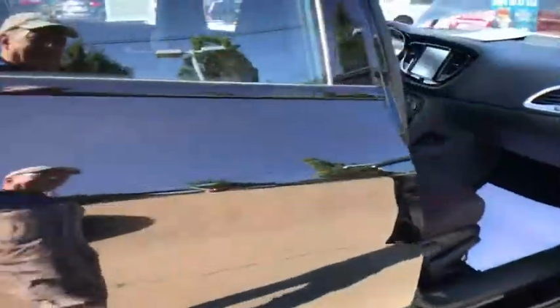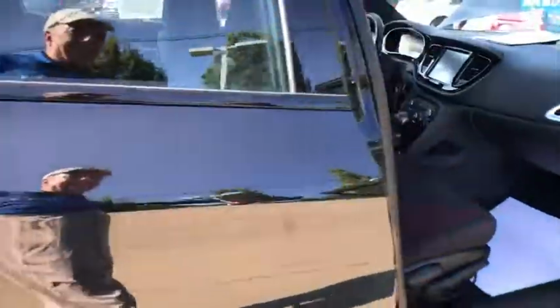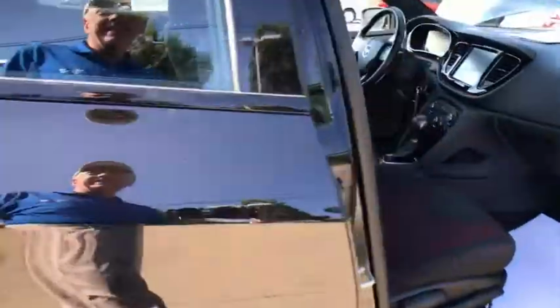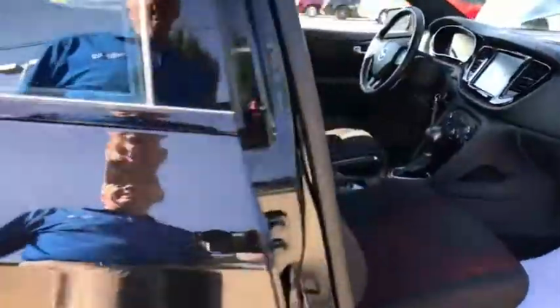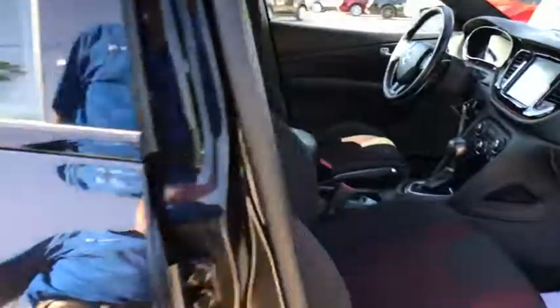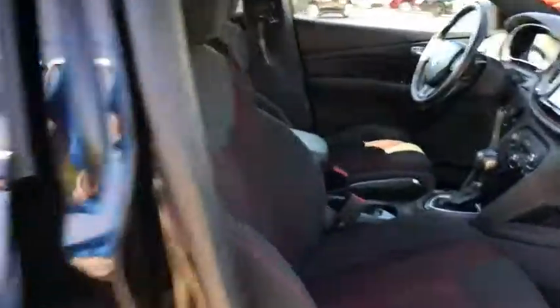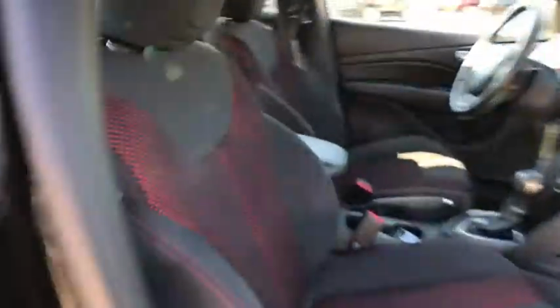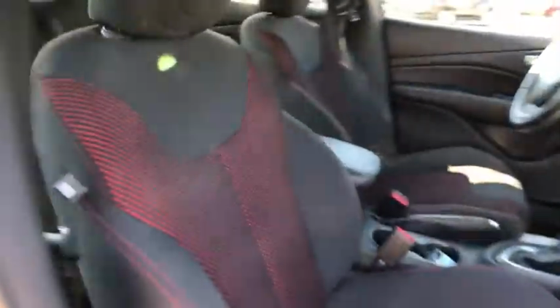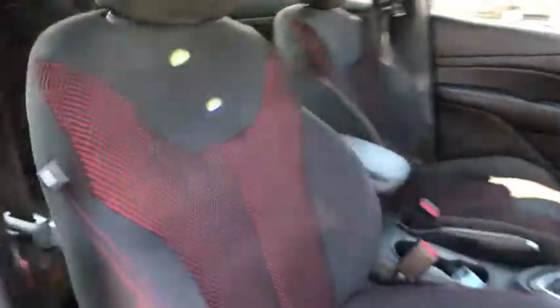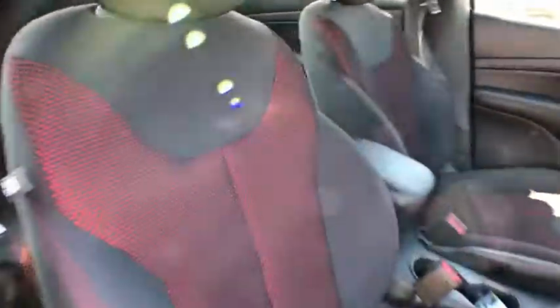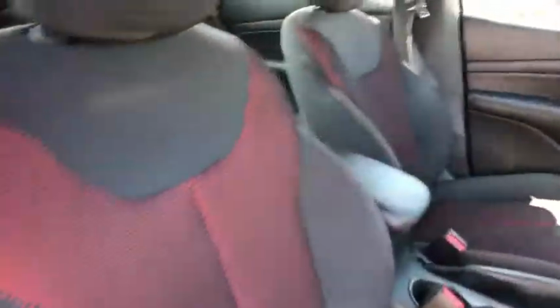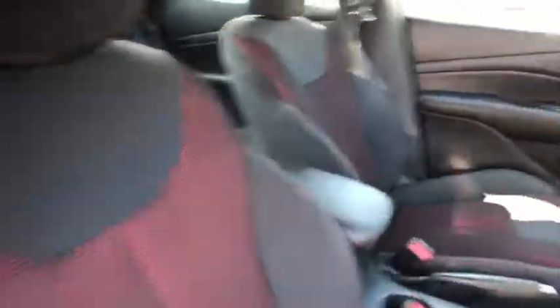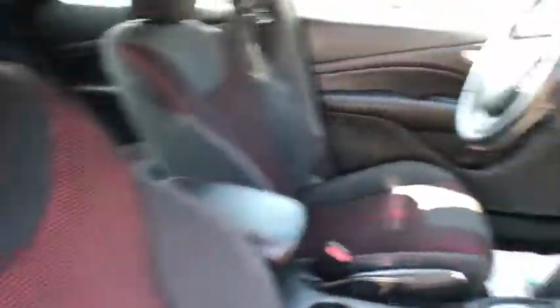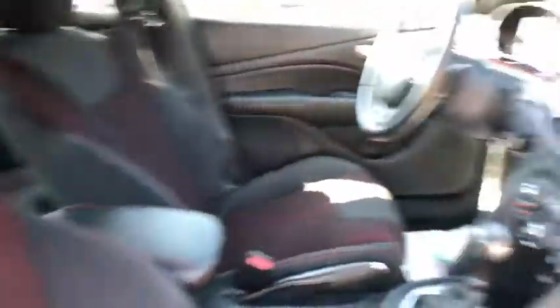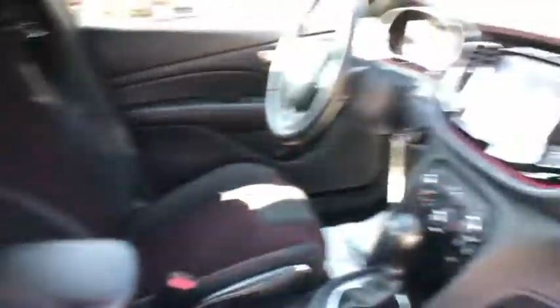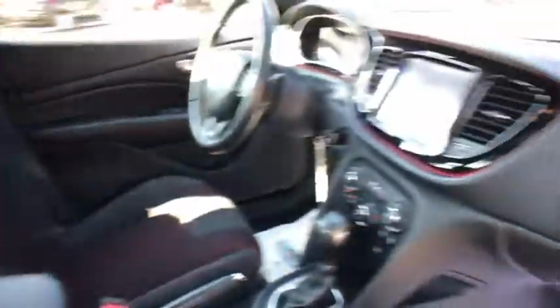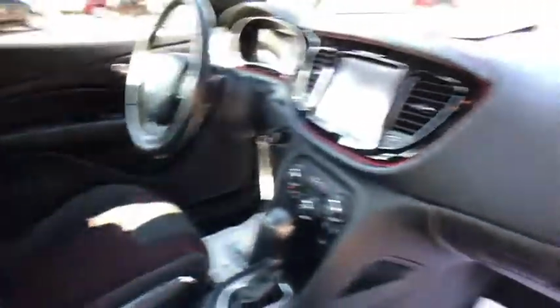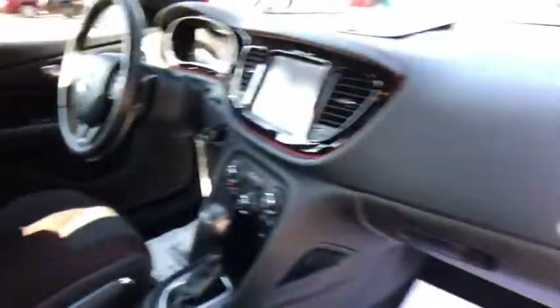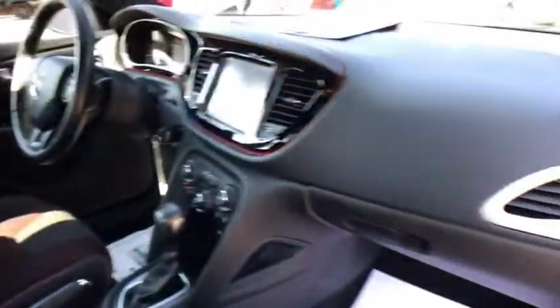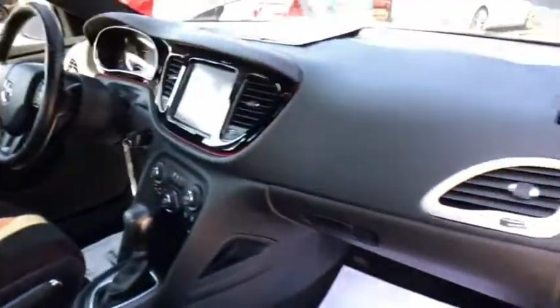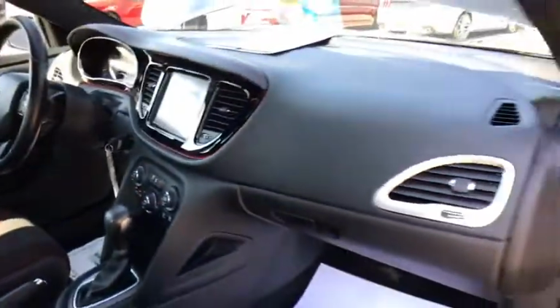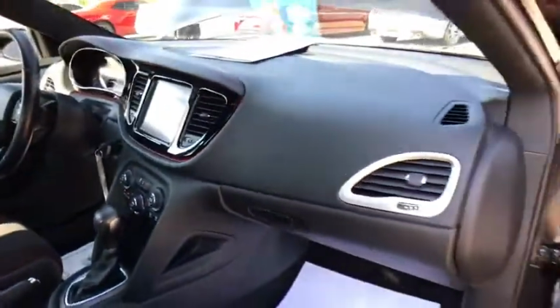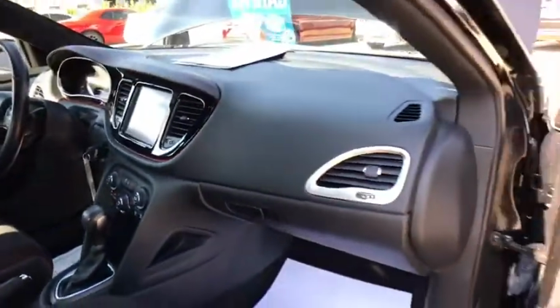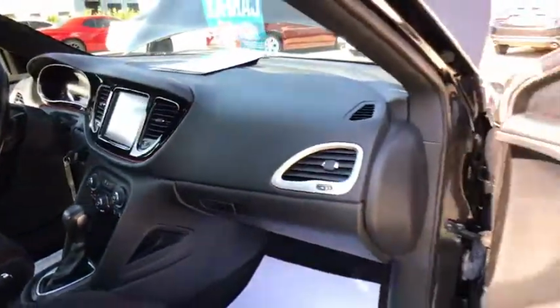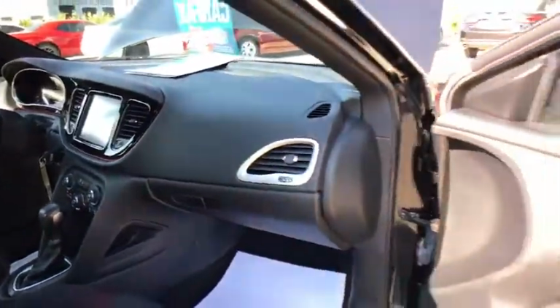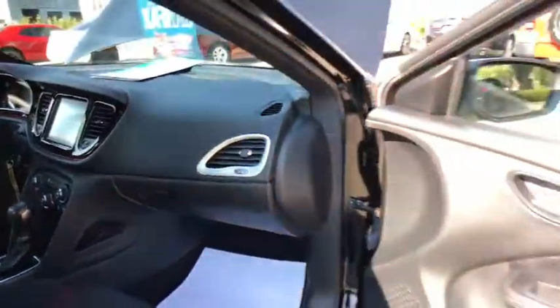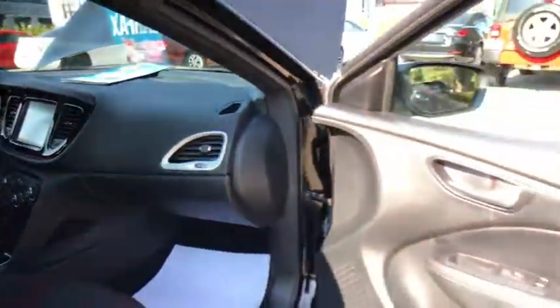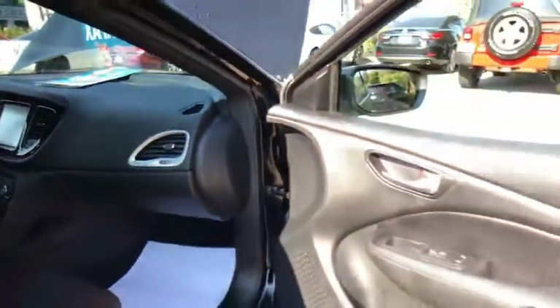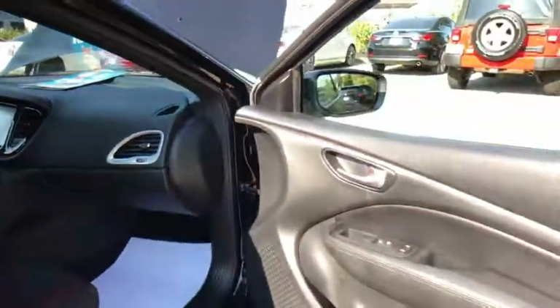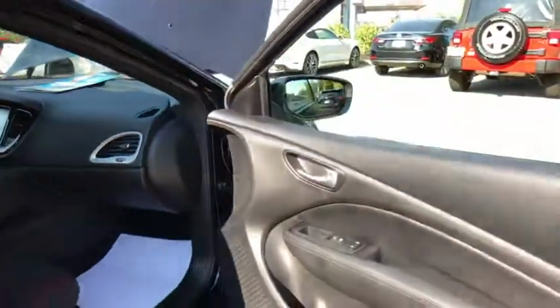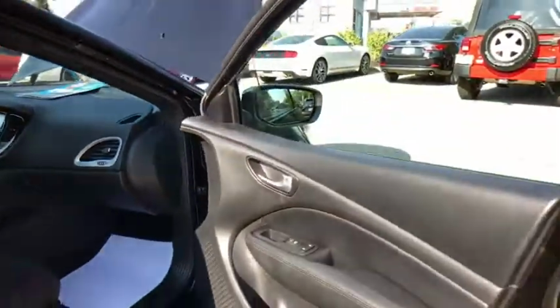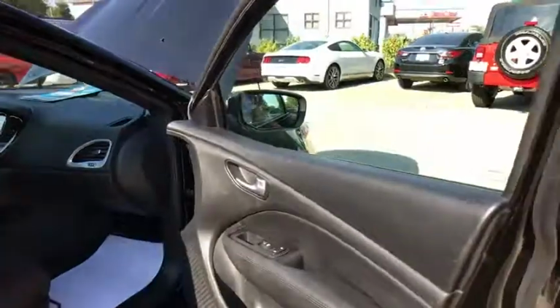Overhead console. This isn't just a vehicle, it's an experience, so stop in for a test drive today.